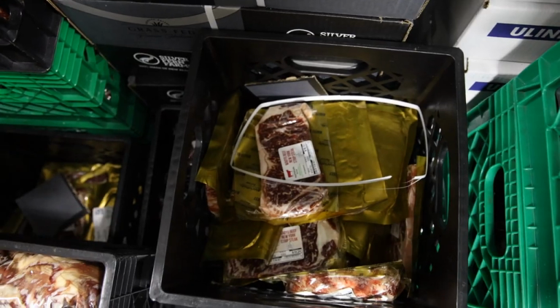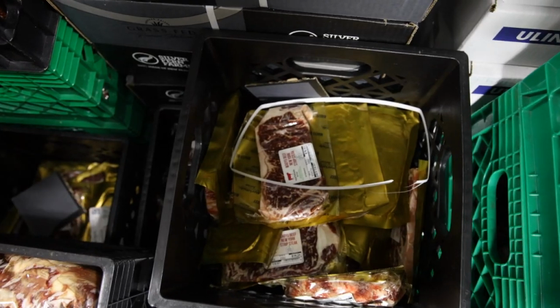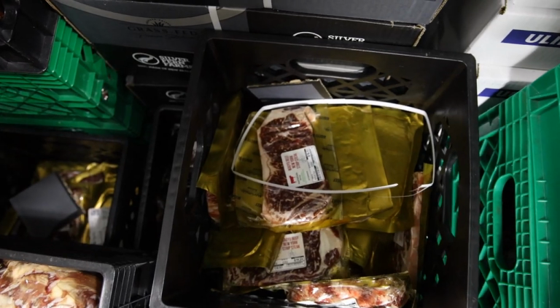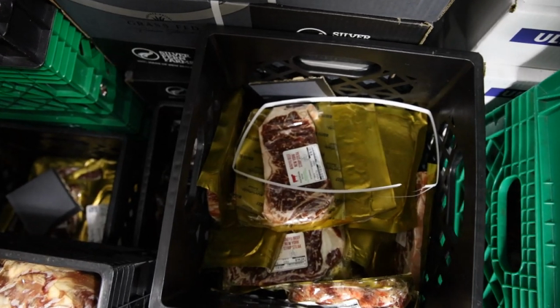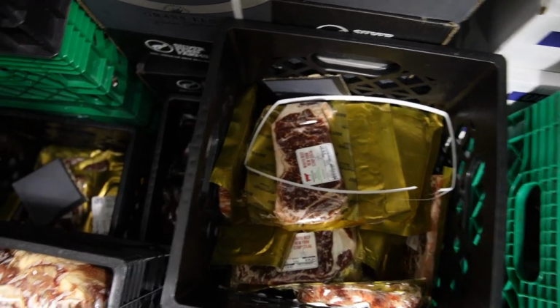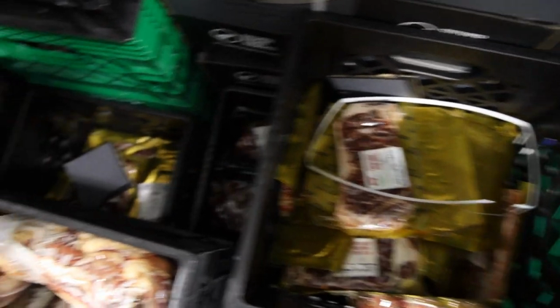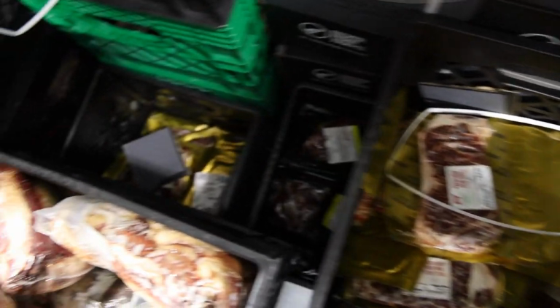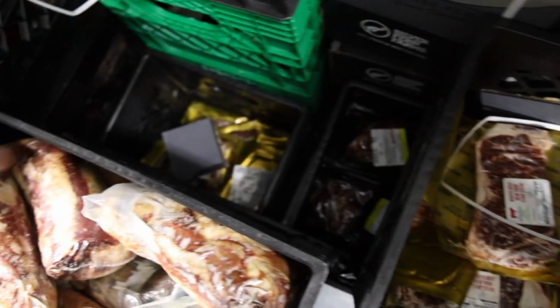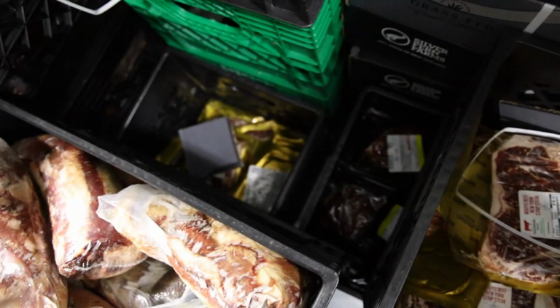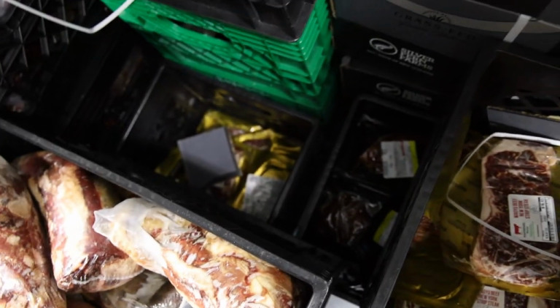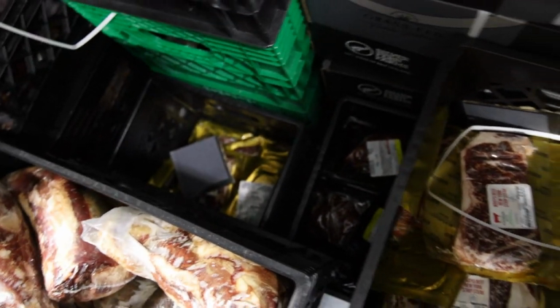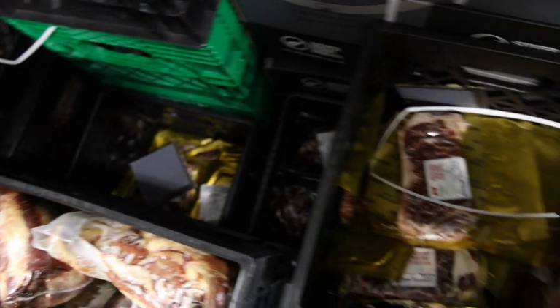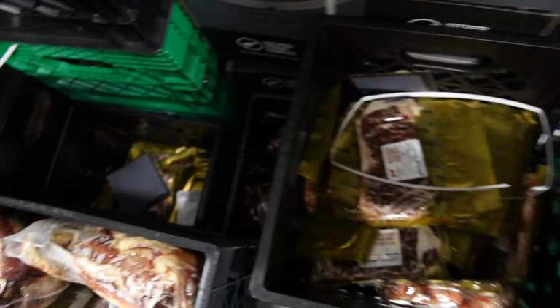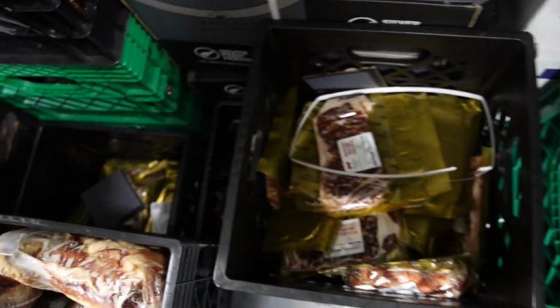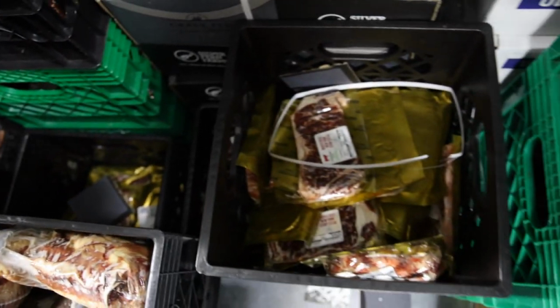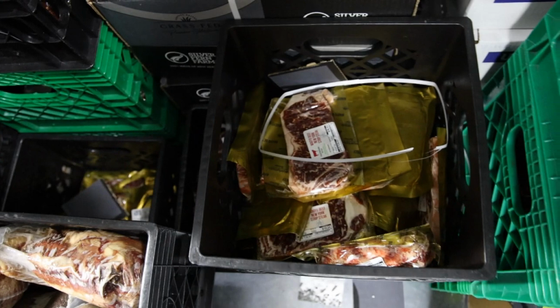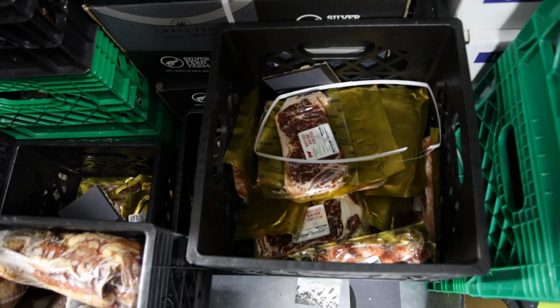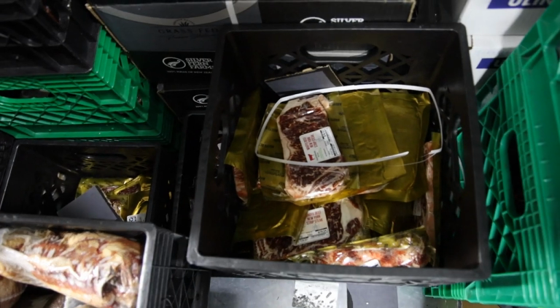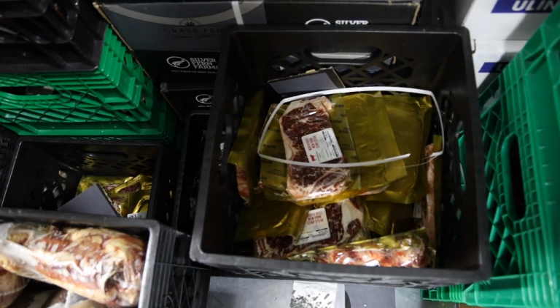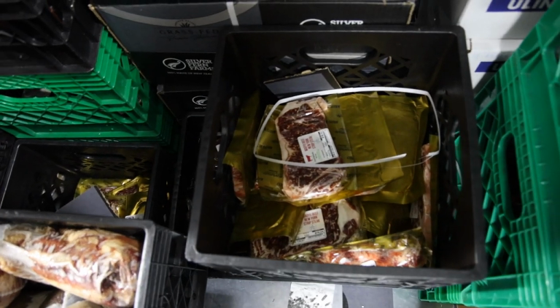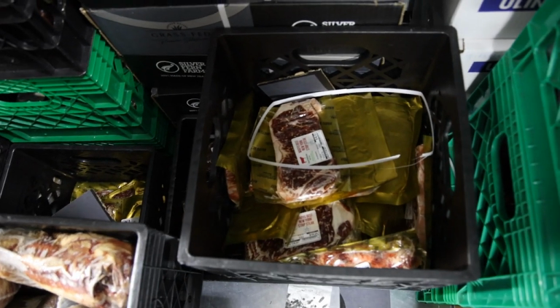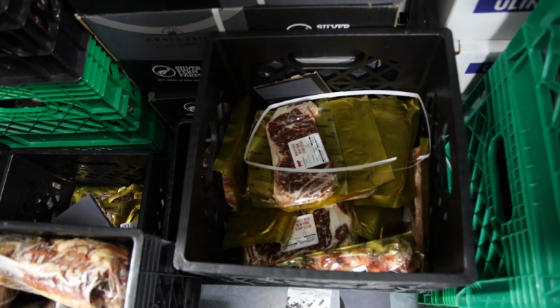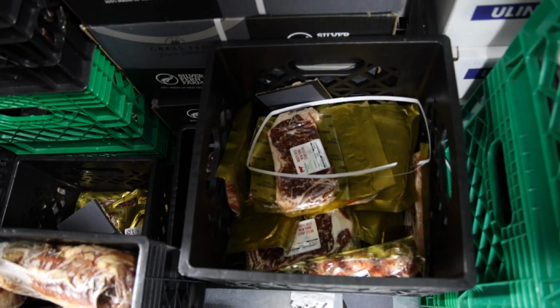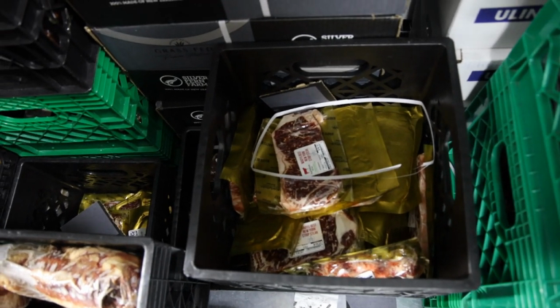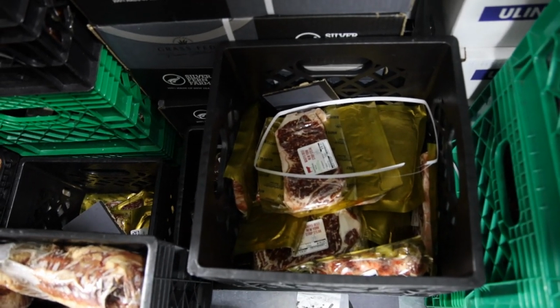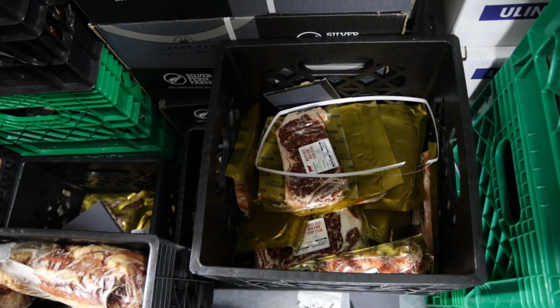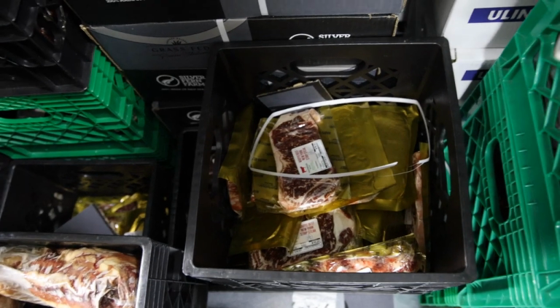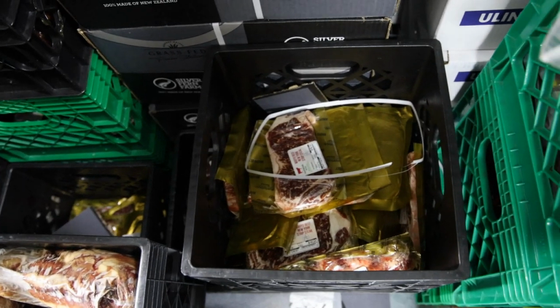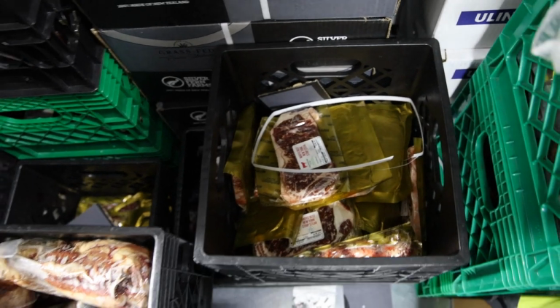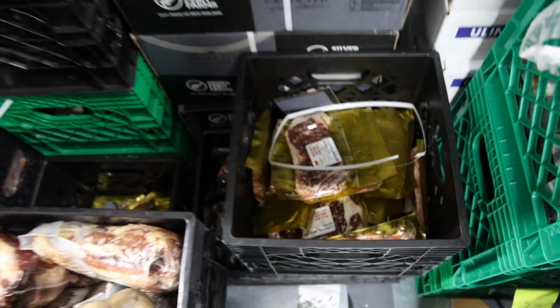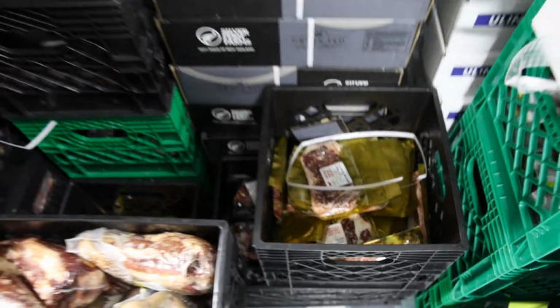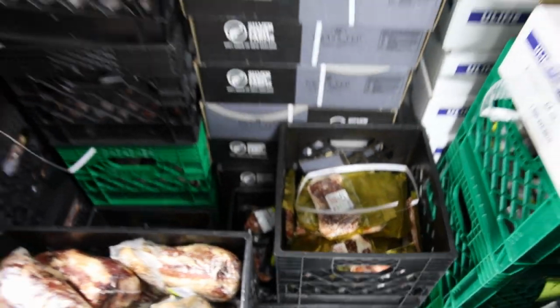I'm going to put the Wagyu strip steaks and Wagyu ribeye steaks on sale because we're getting some more in this week. So if you guys want a really good deal on those, keep an eye out today.